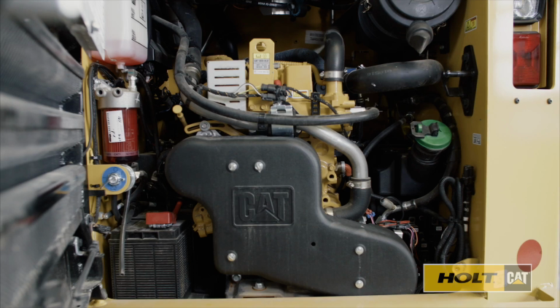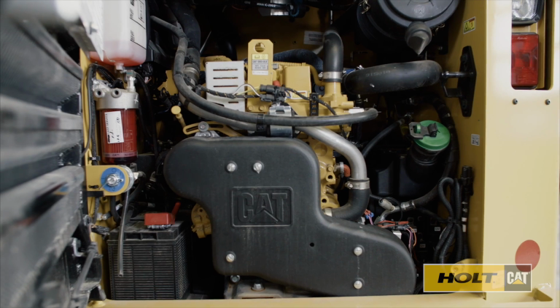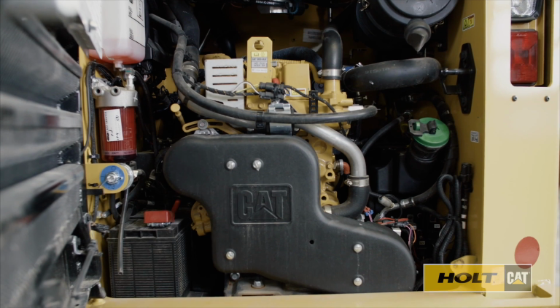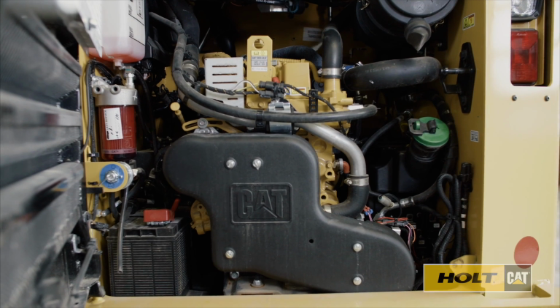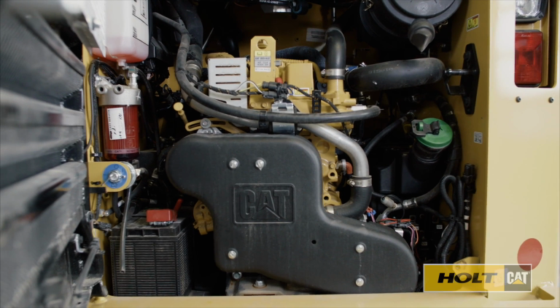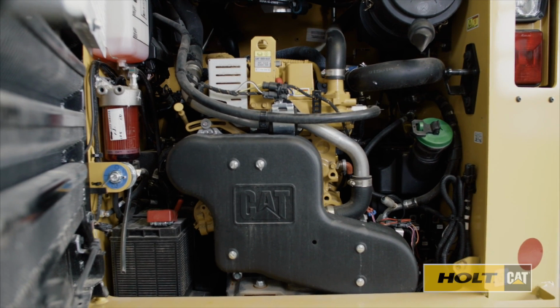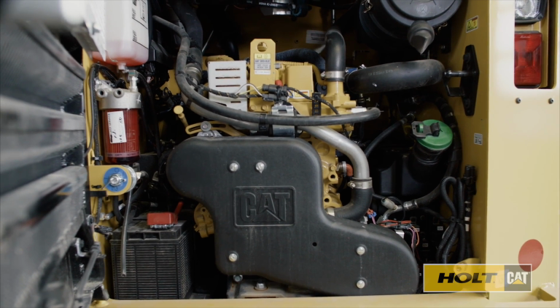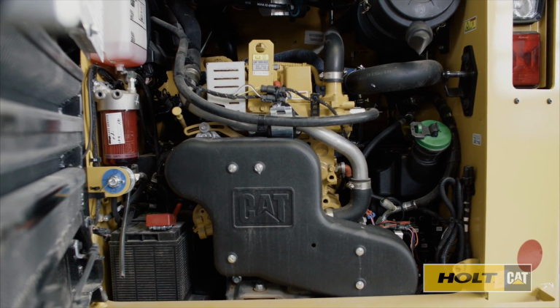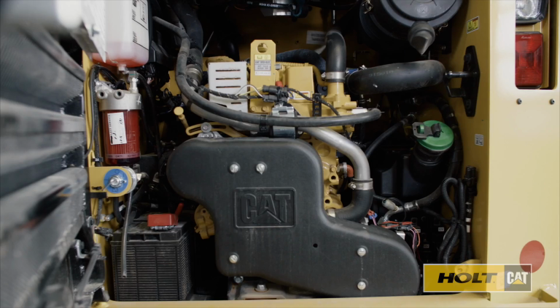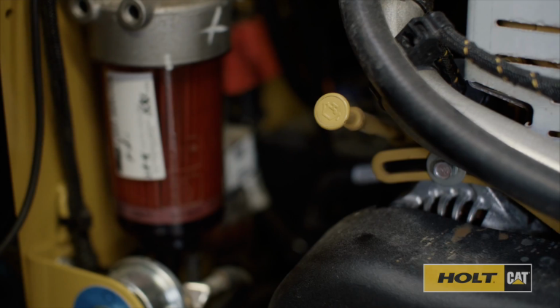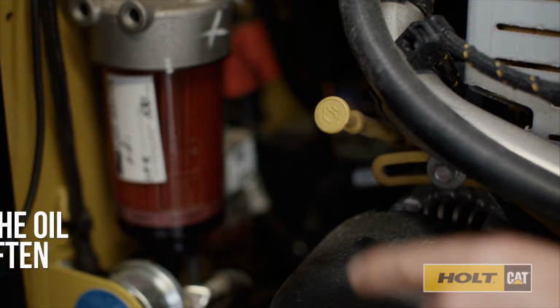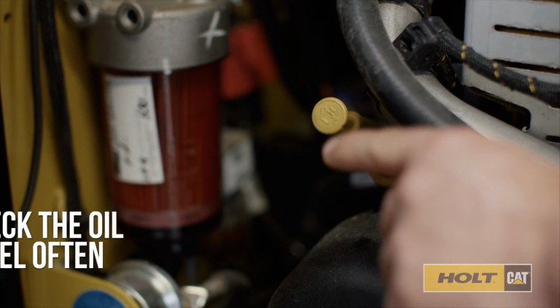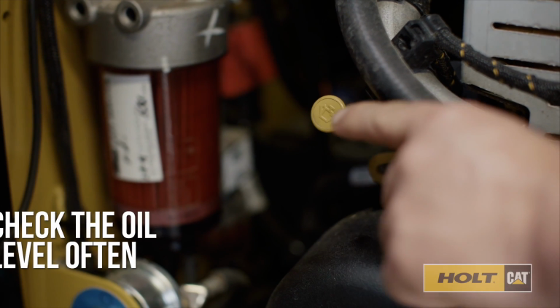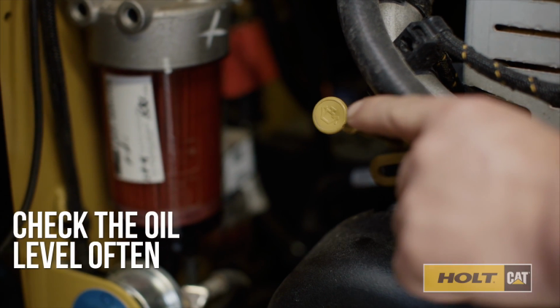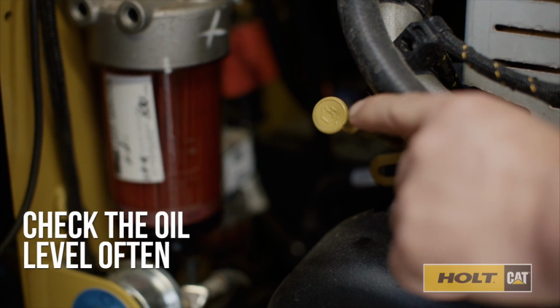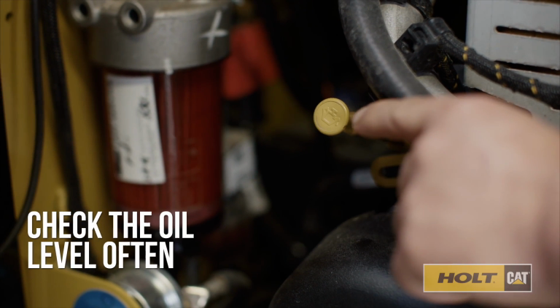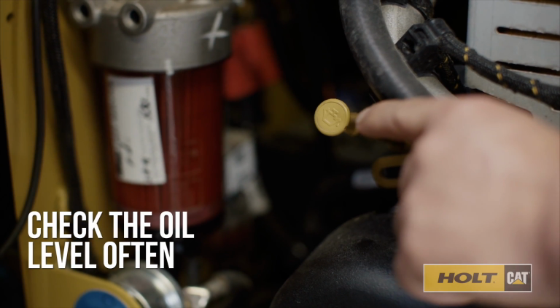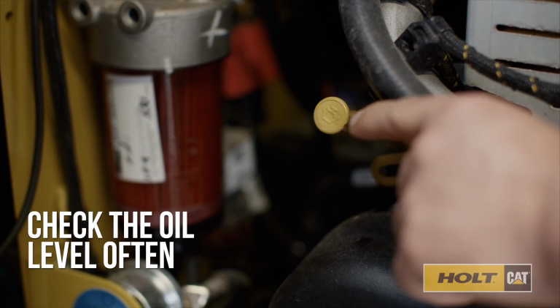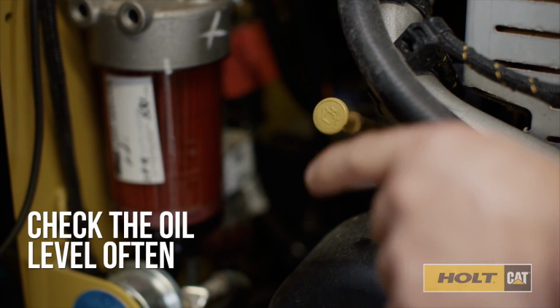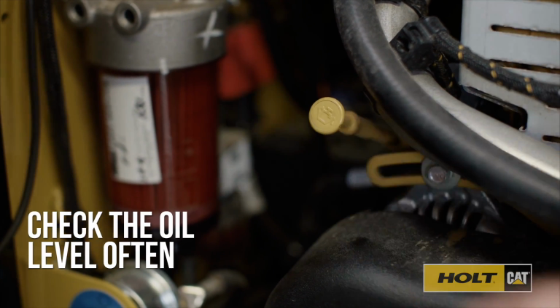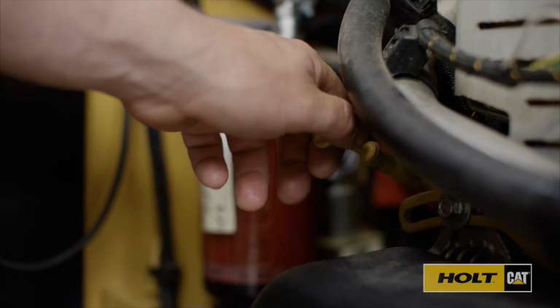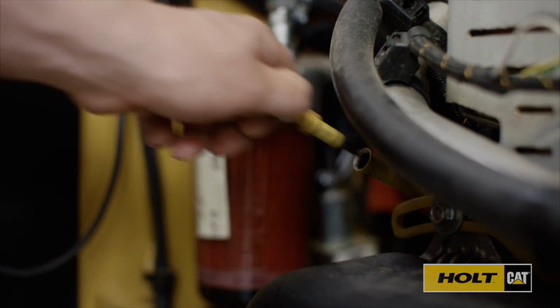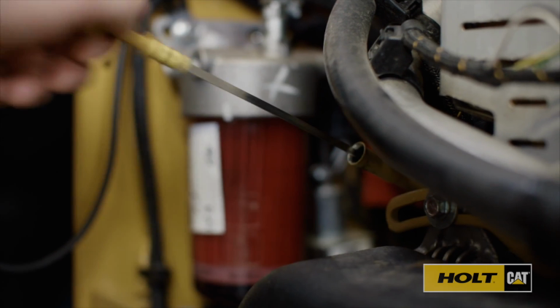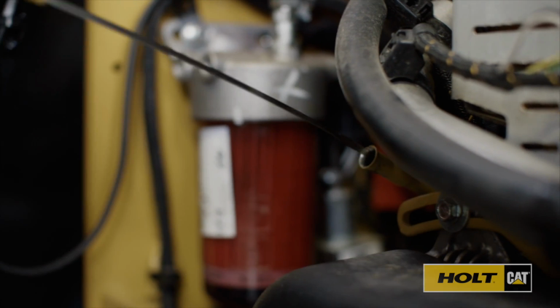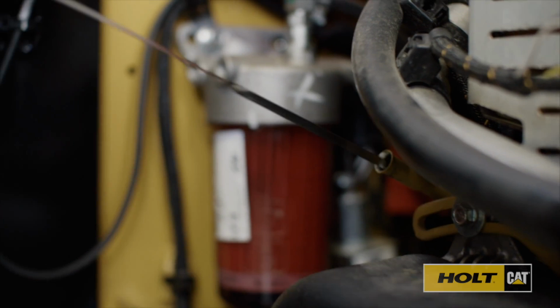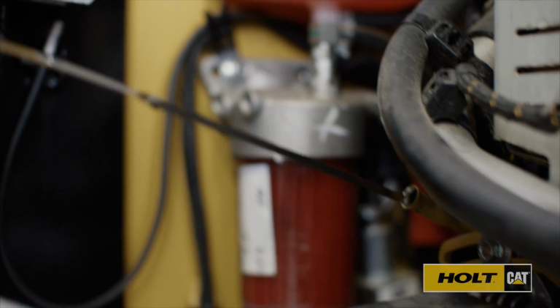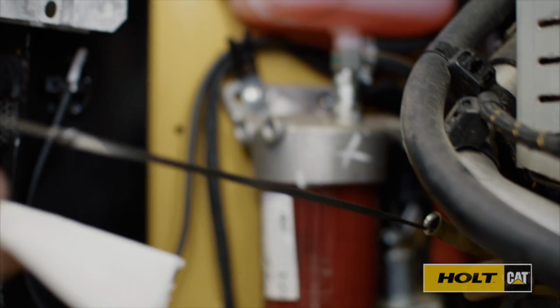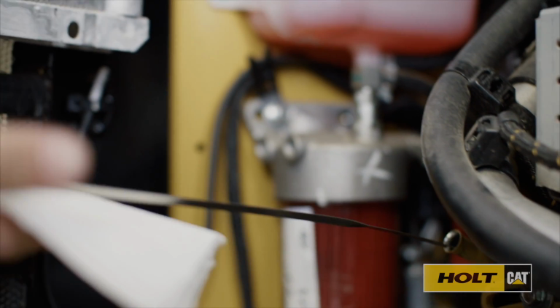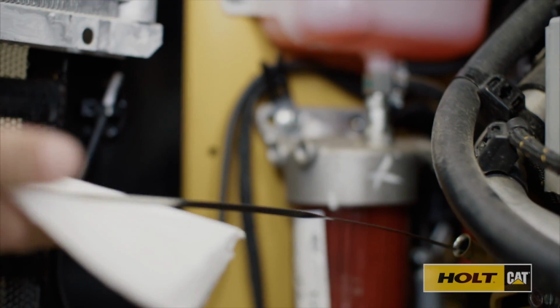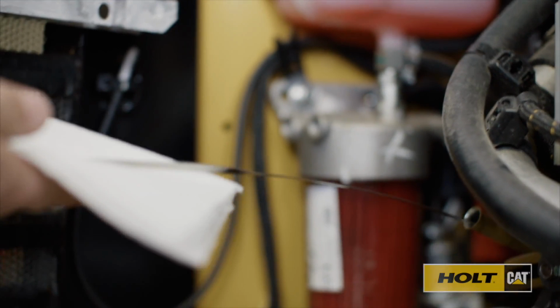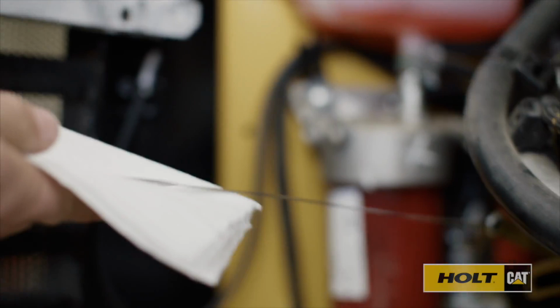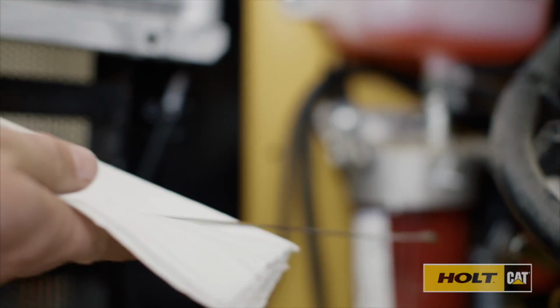First, know the location of your engine oil dipstick. Check the oil level often and make sure the engine contains the proper level of oil.